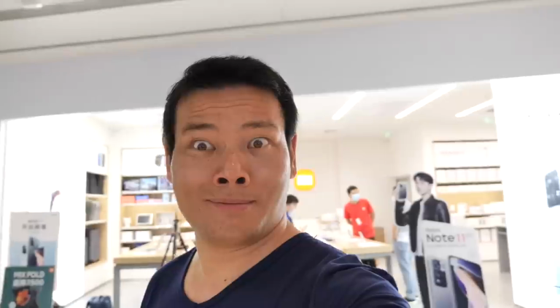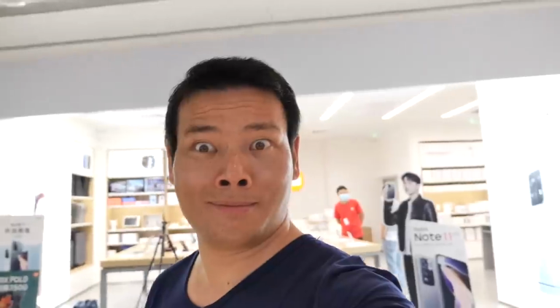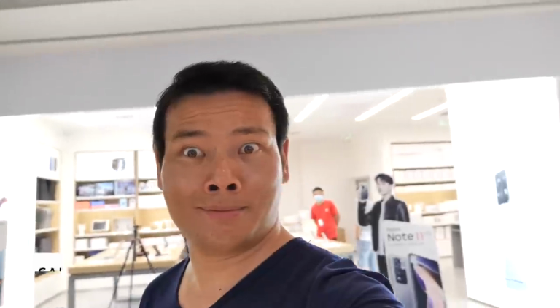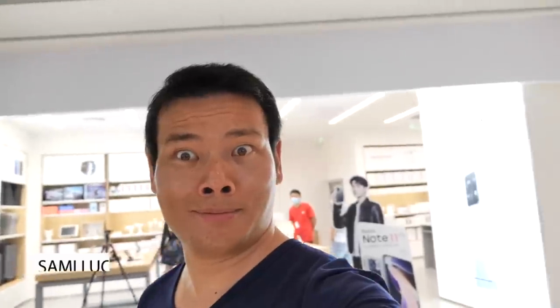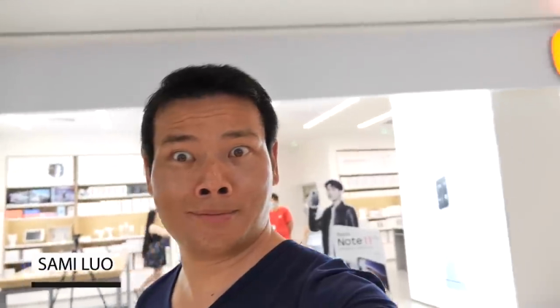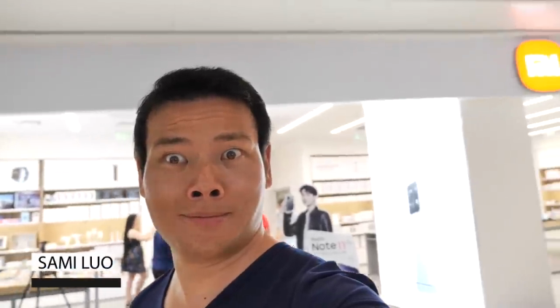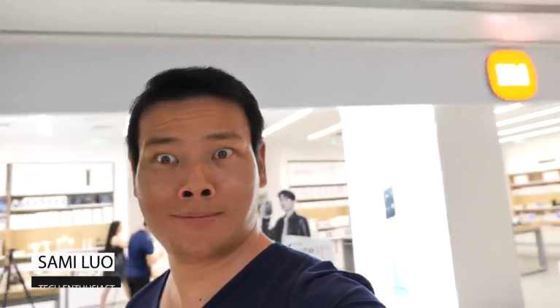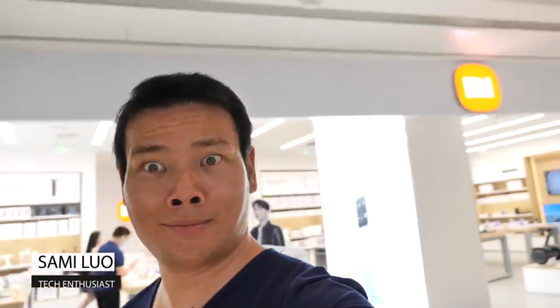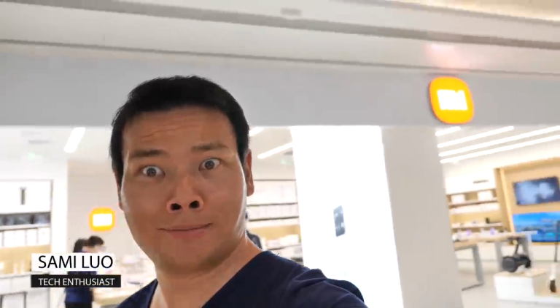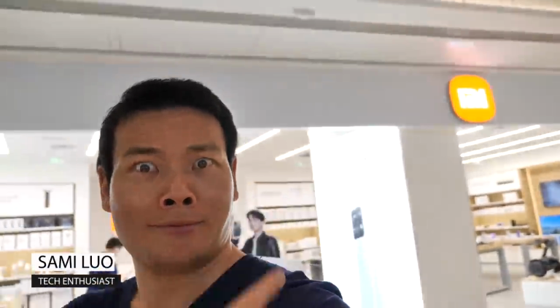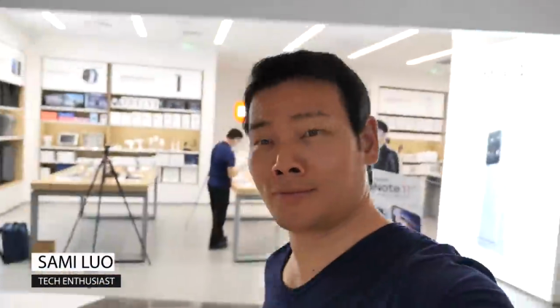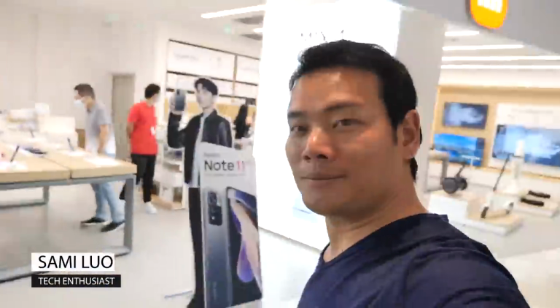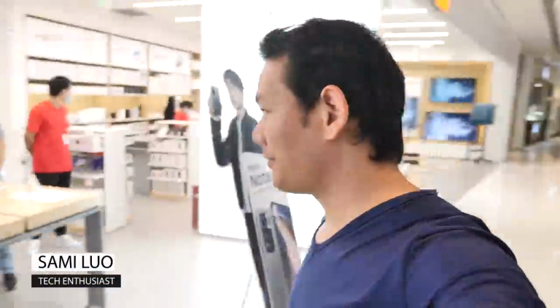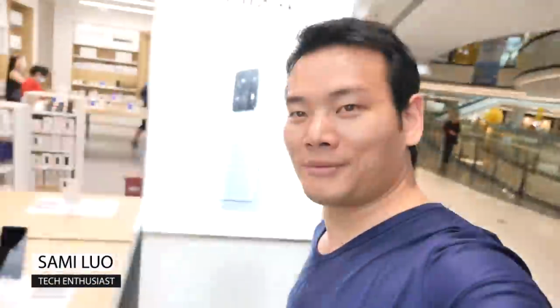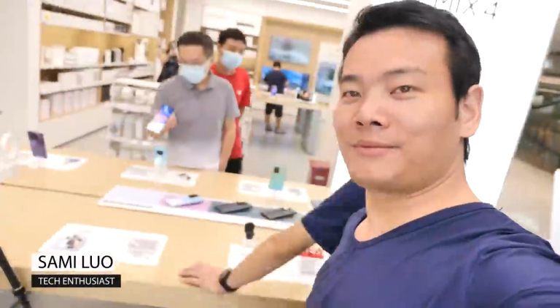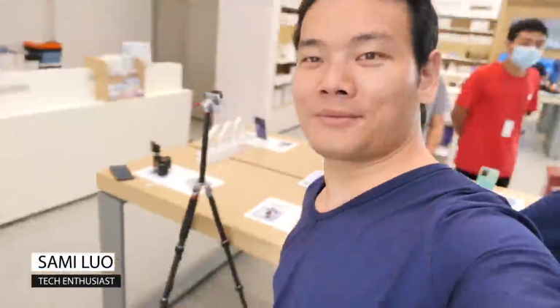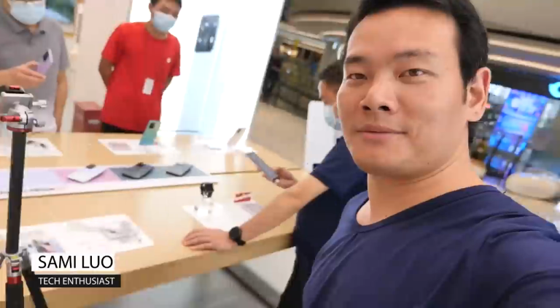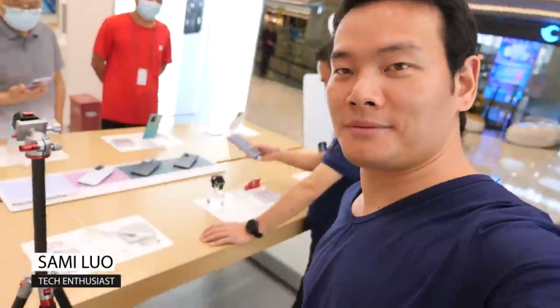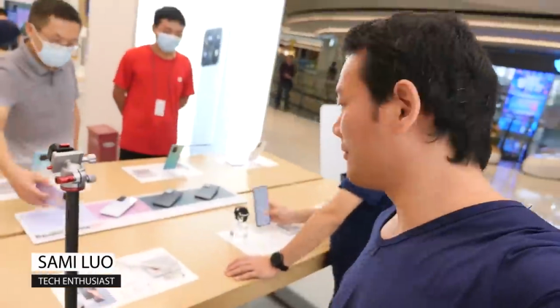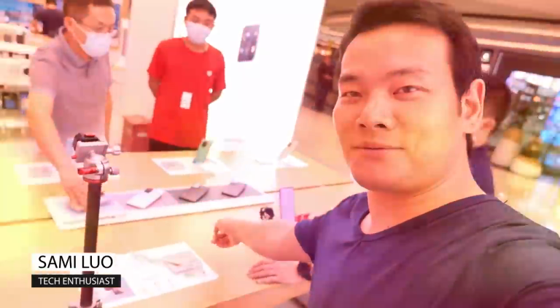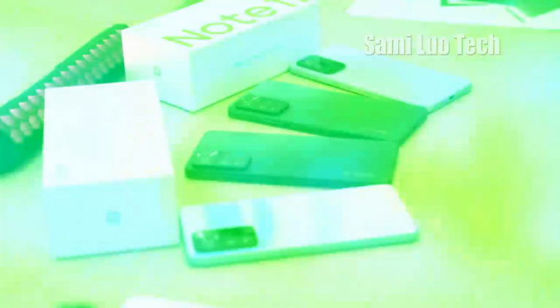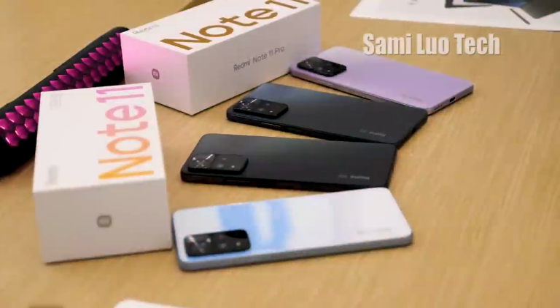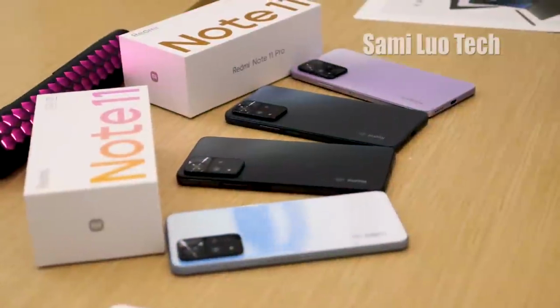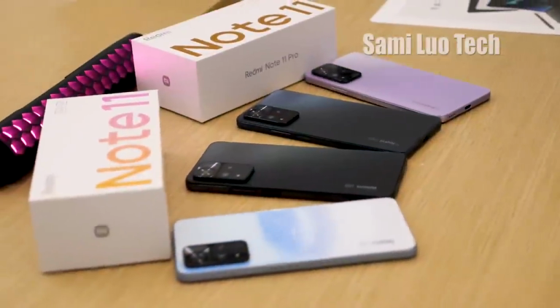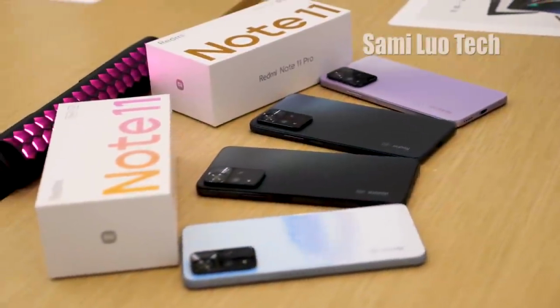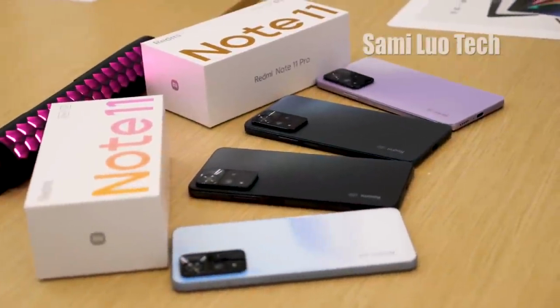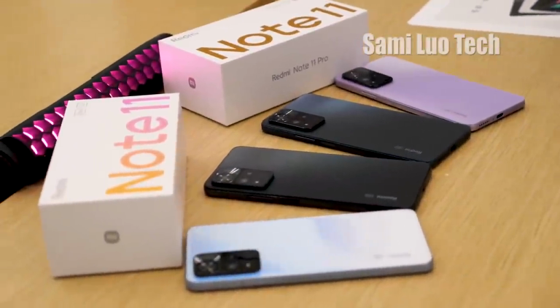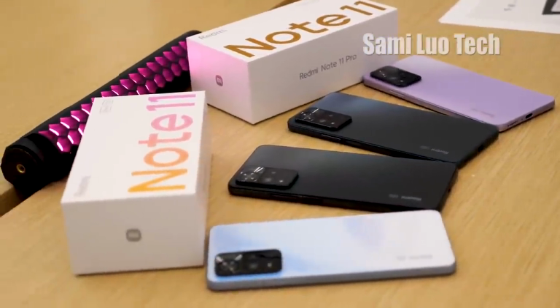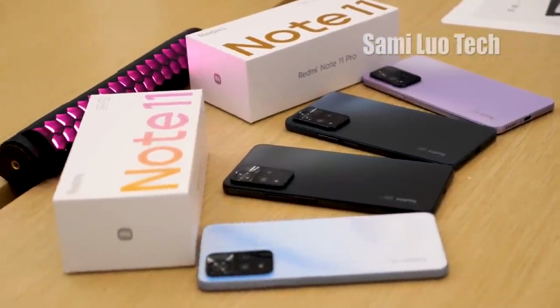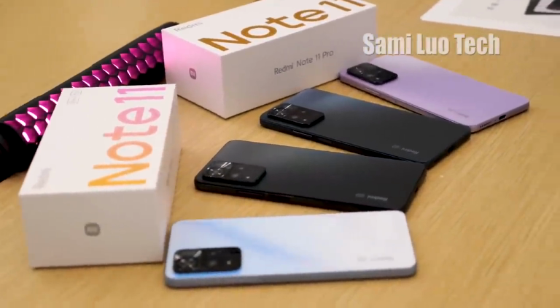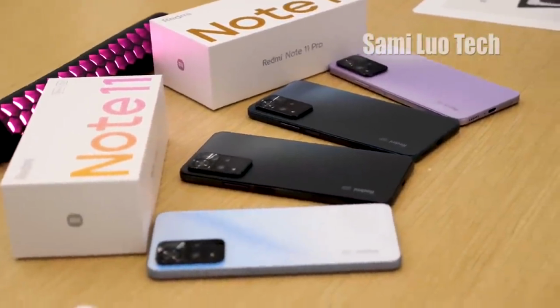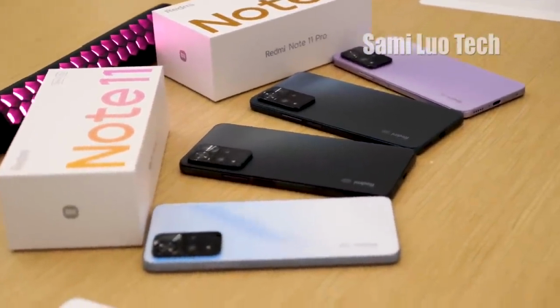Hey, what's up. Sami here. Today let's take a quick look at the newly released Xiaomi Redmi Note 11 series phones.